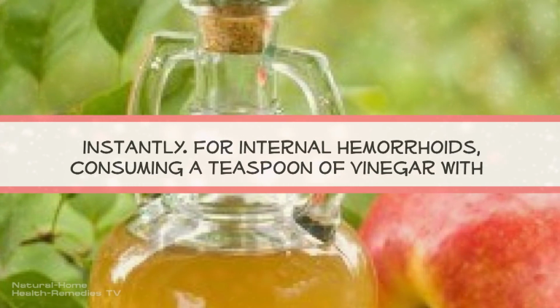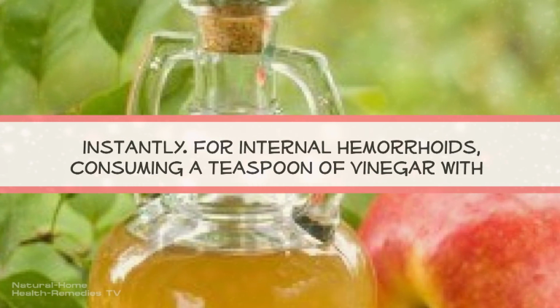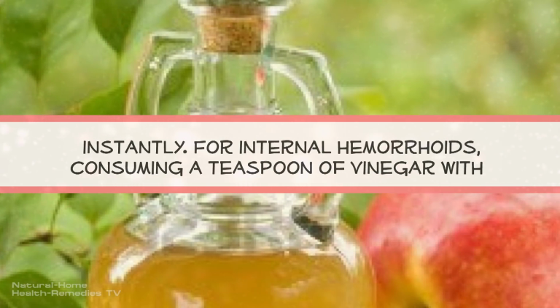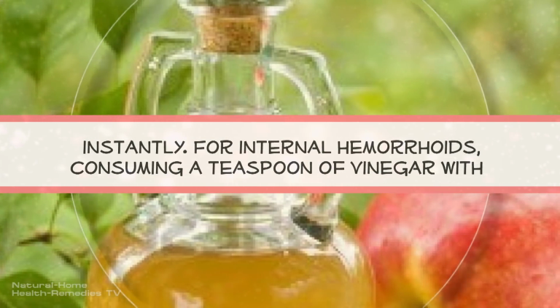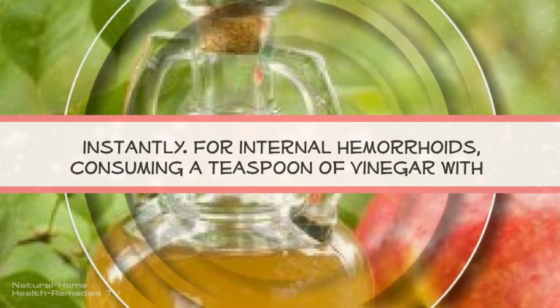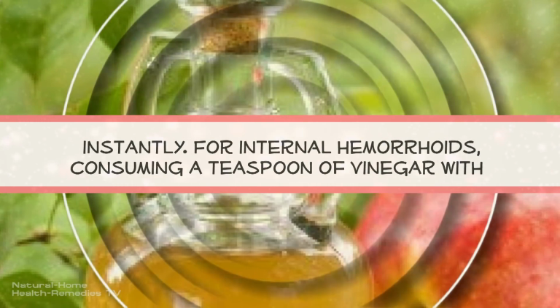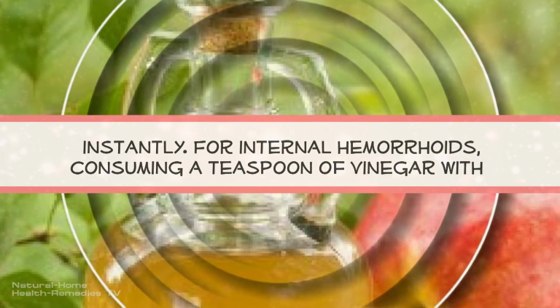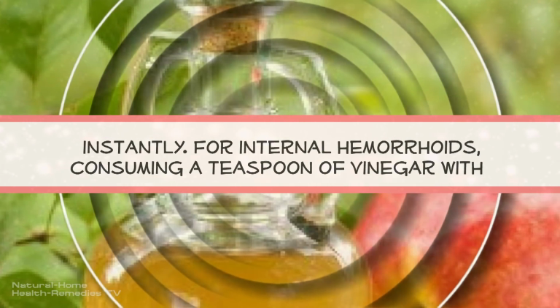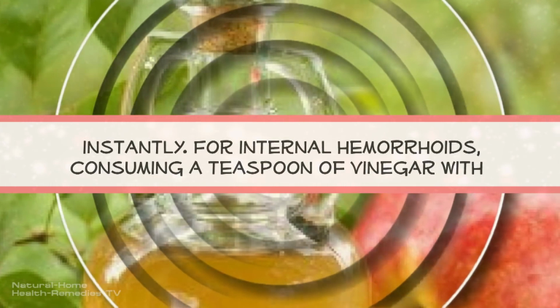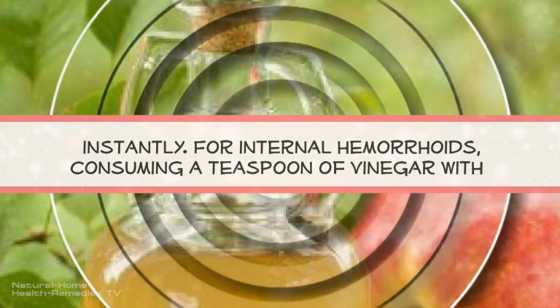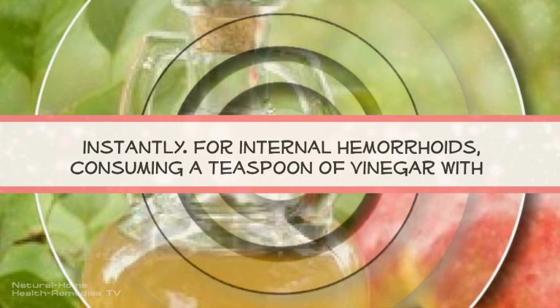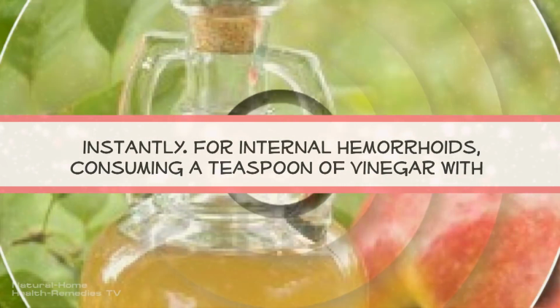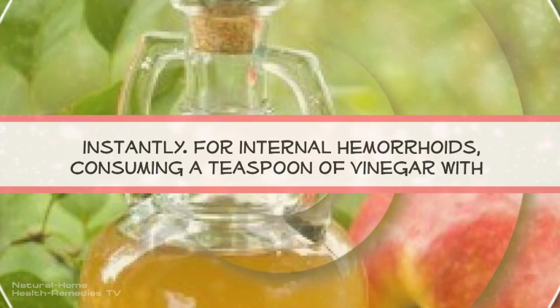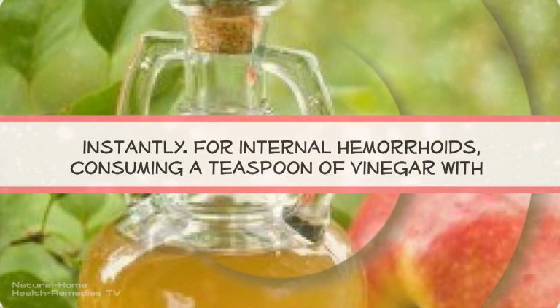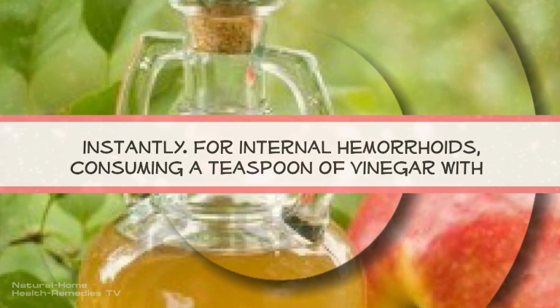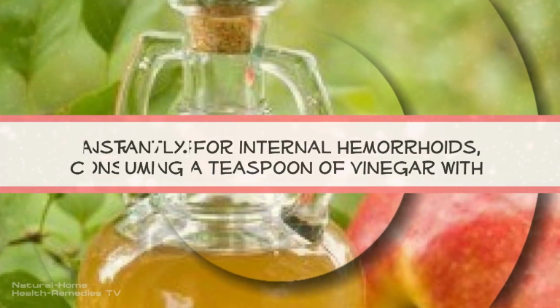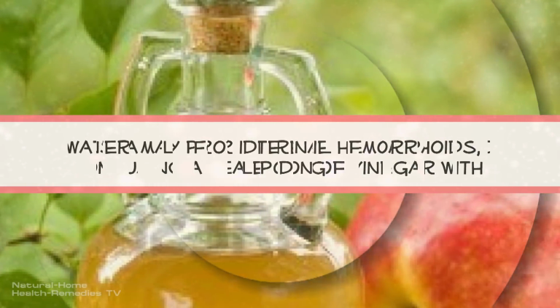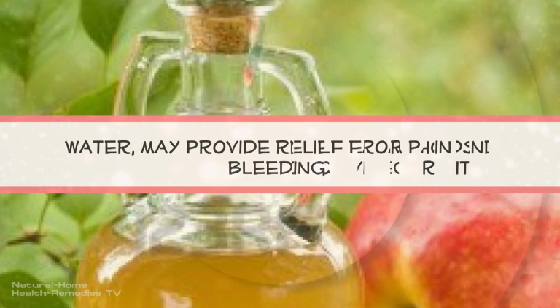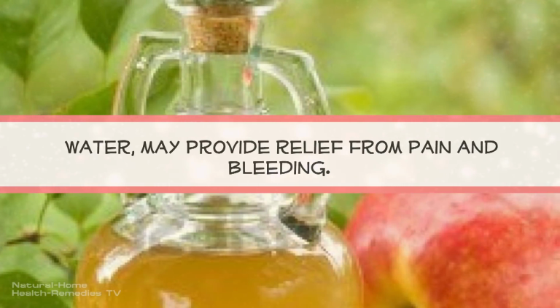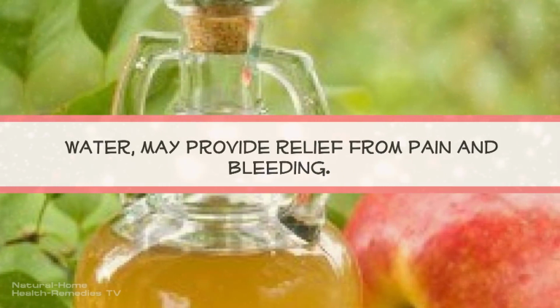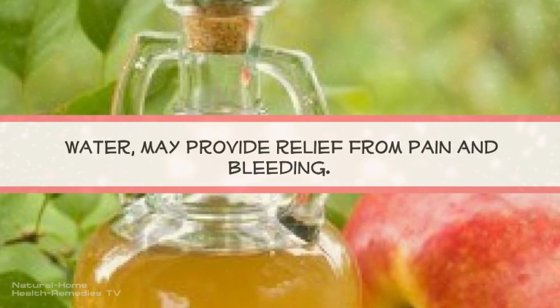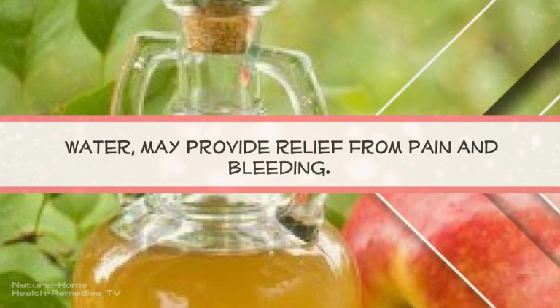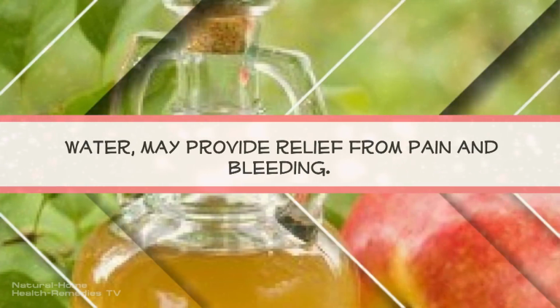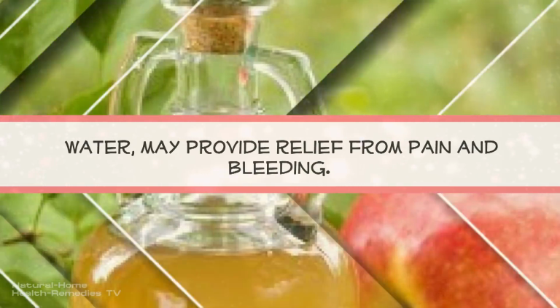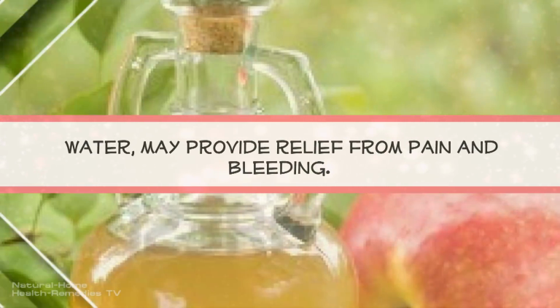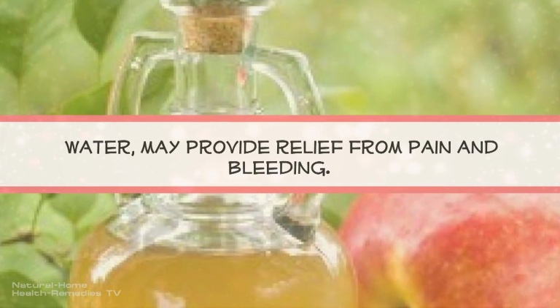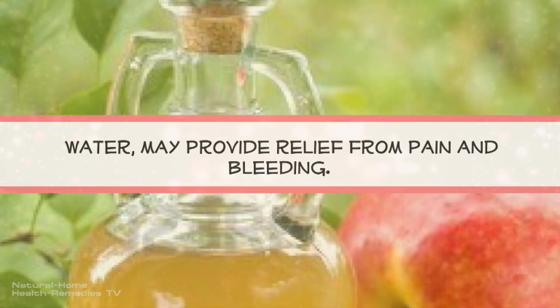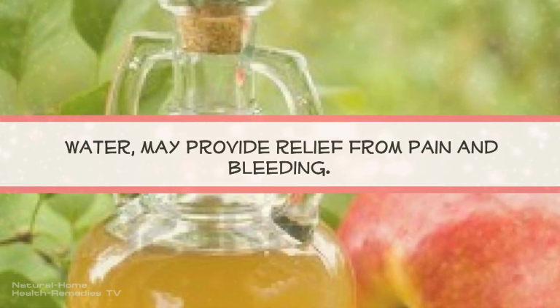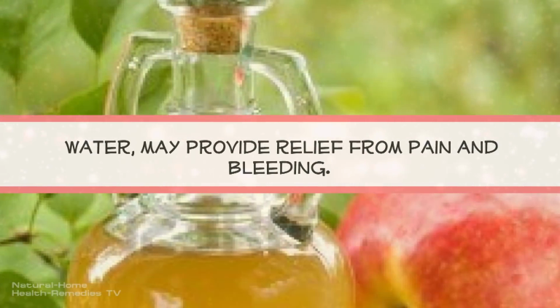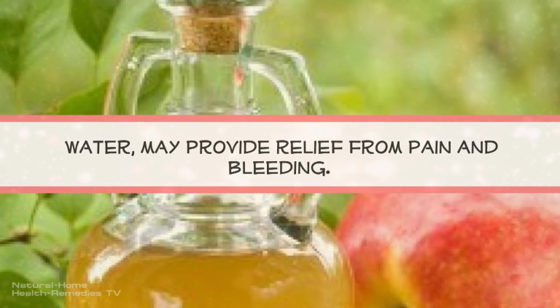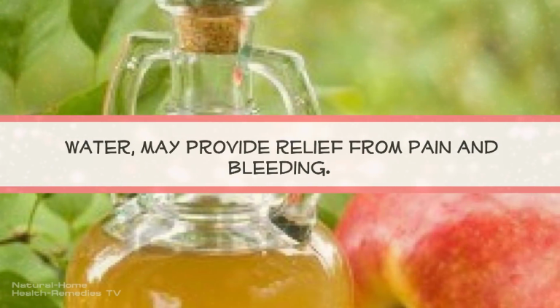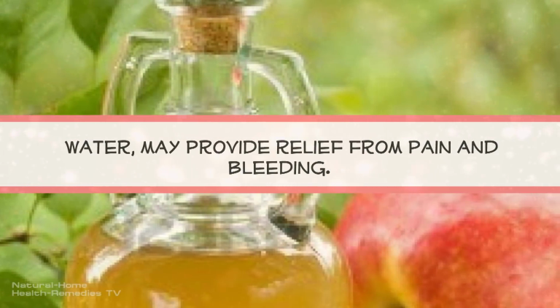For internal hemorrhoids, consuming a teaspoon of vinegar with water may provide relief from pain and bleeding.